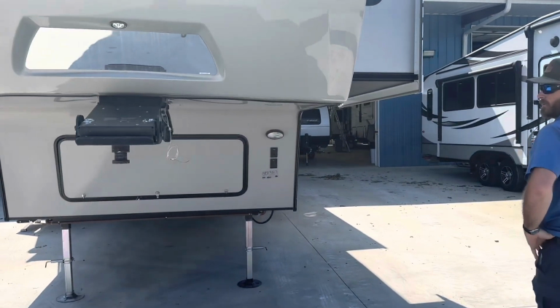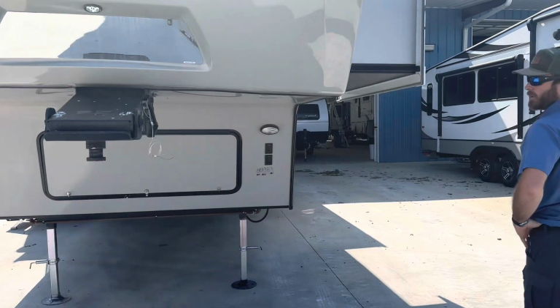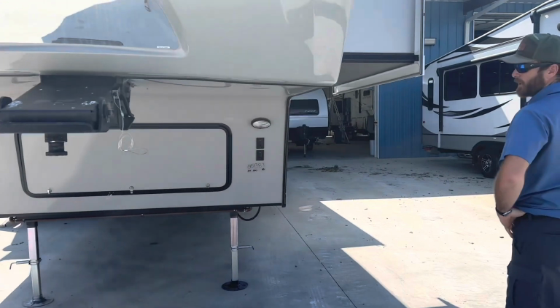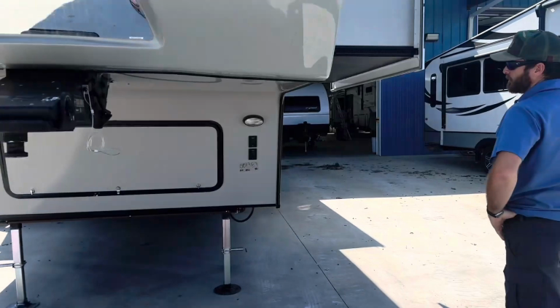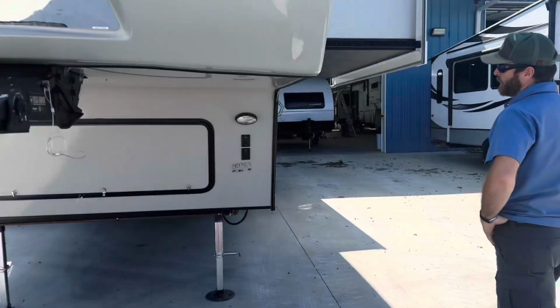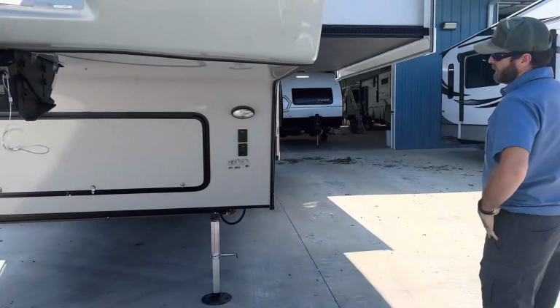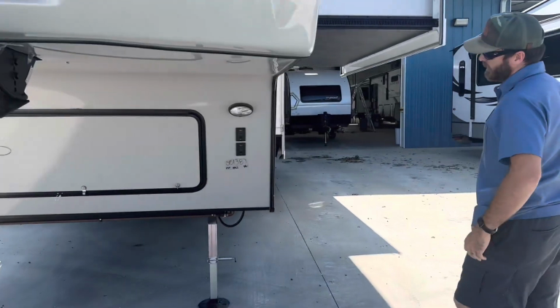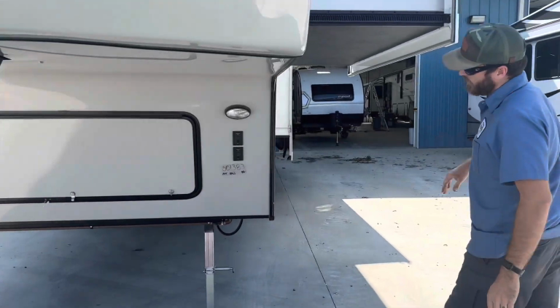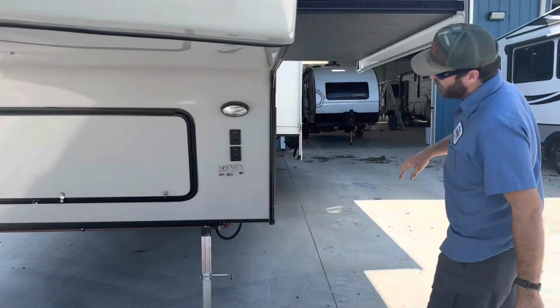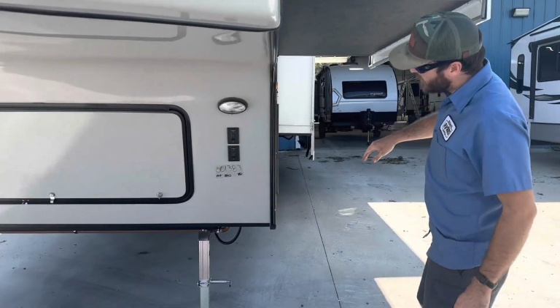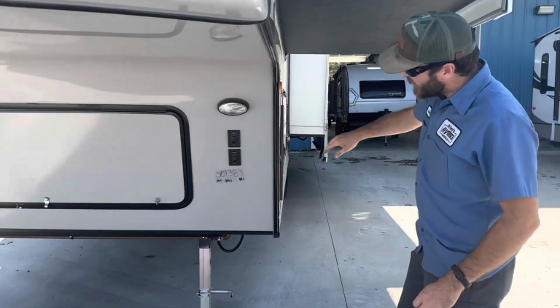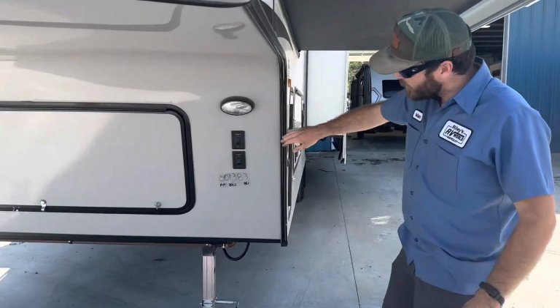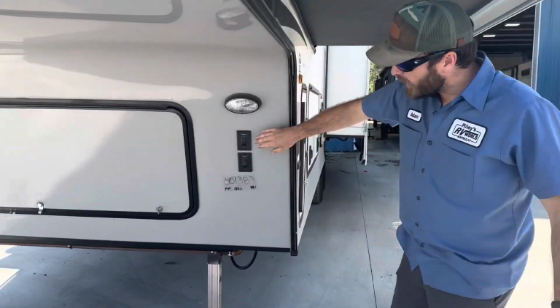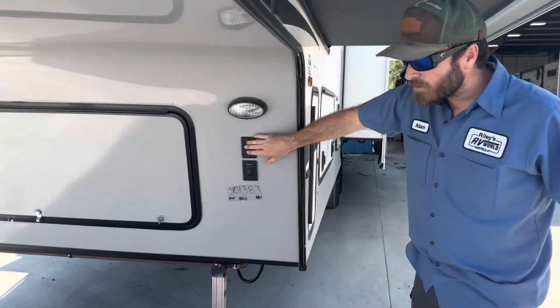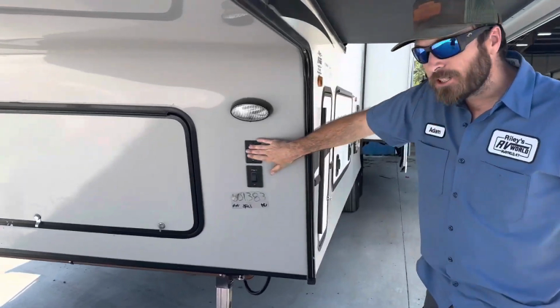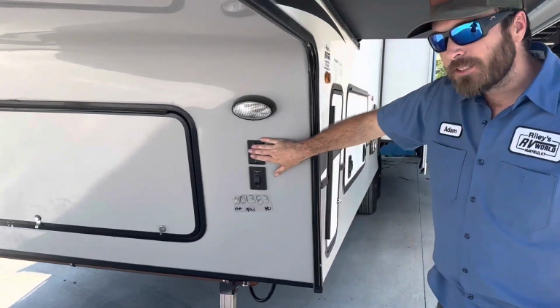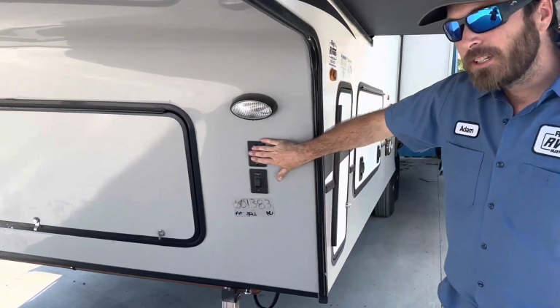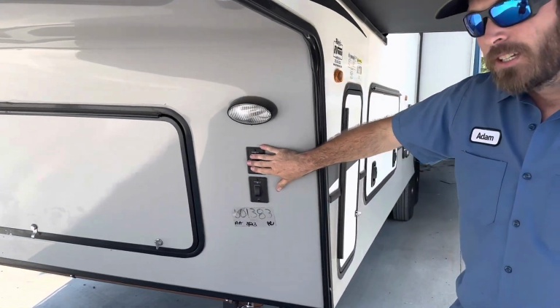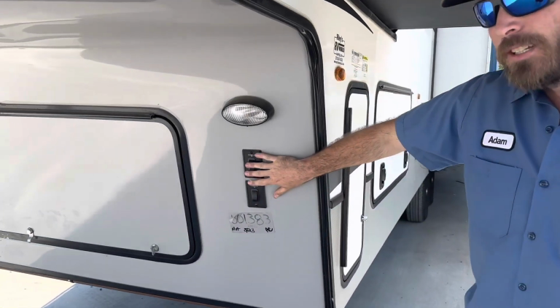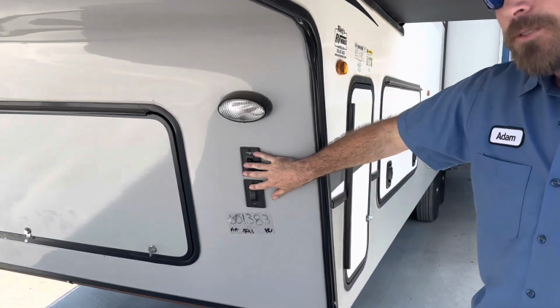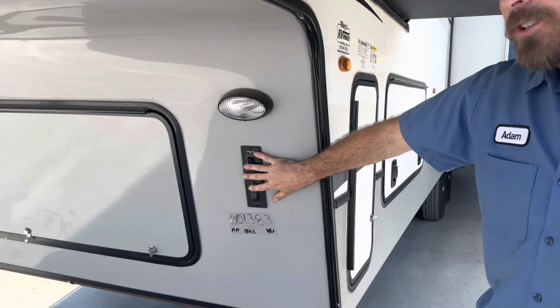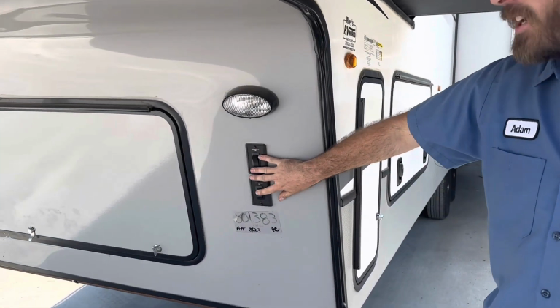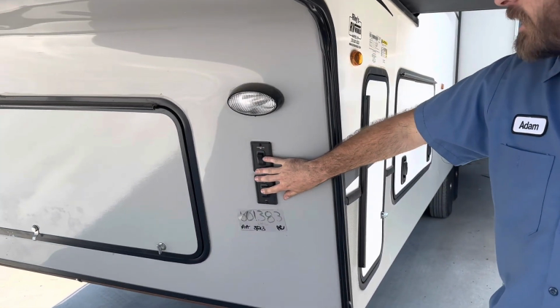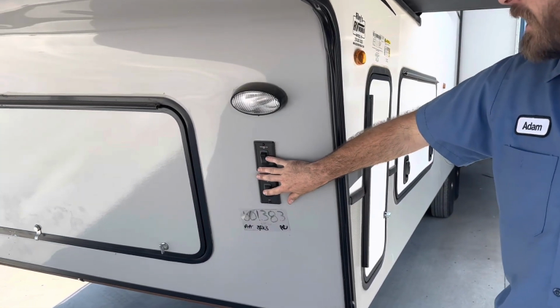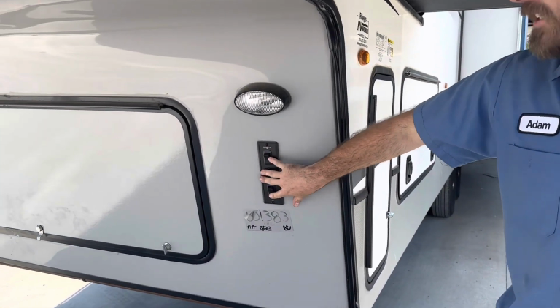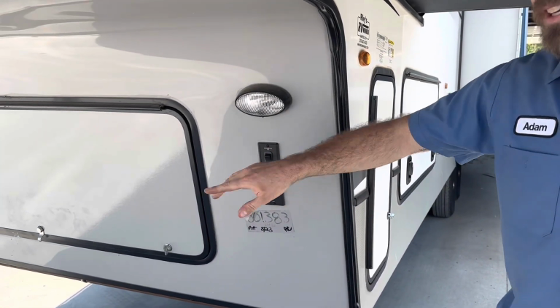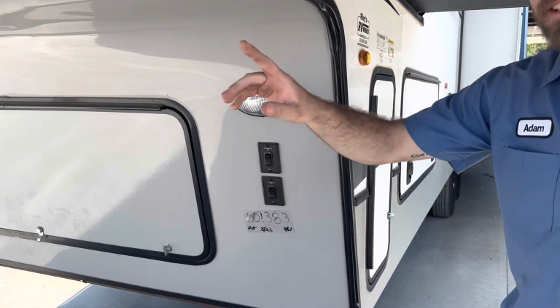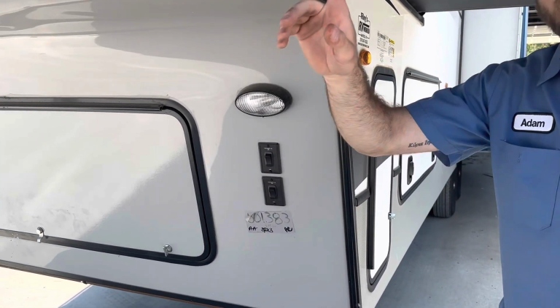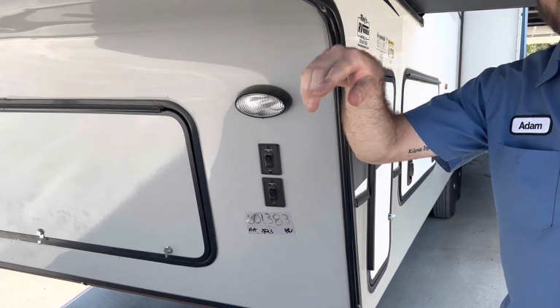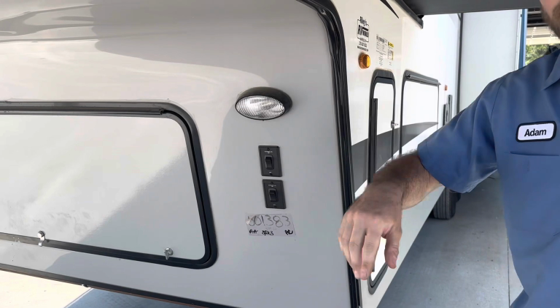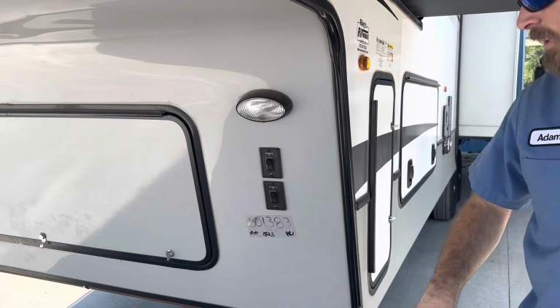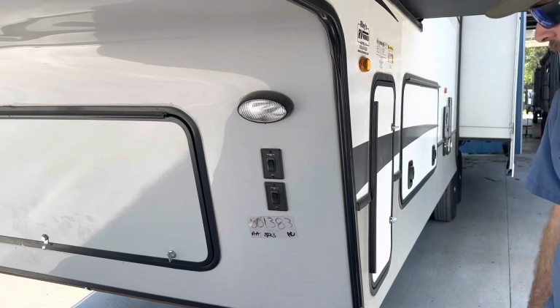Up here in the front, we've got two light switches. These are for our docking lights and our LED lights on the front and down.